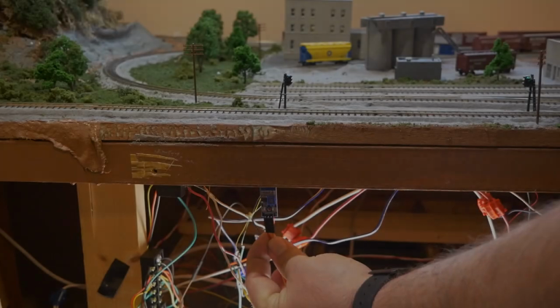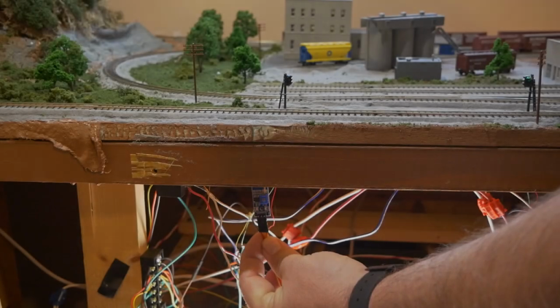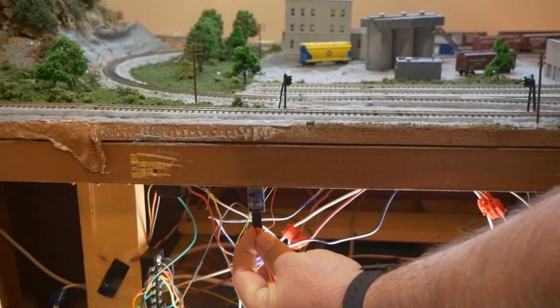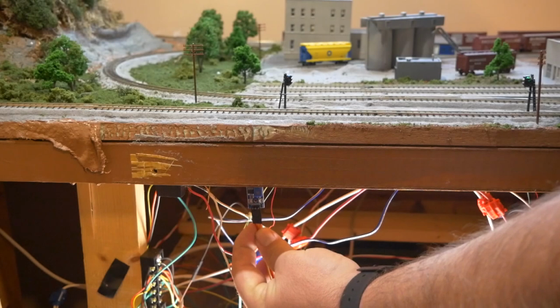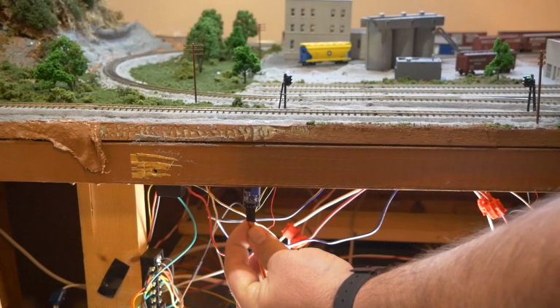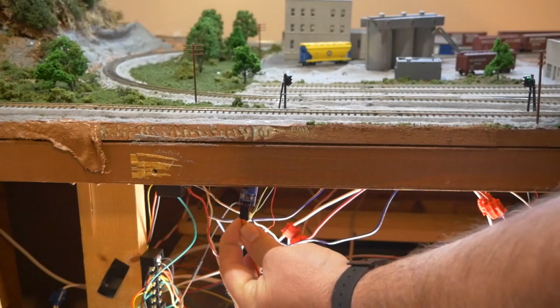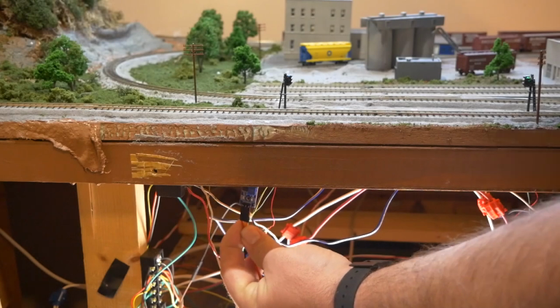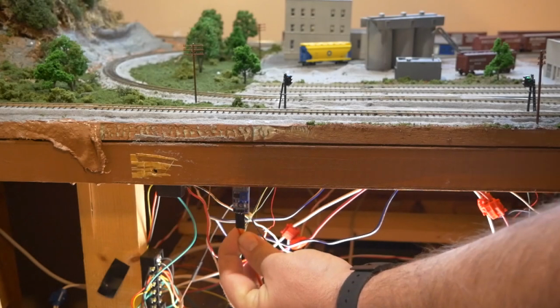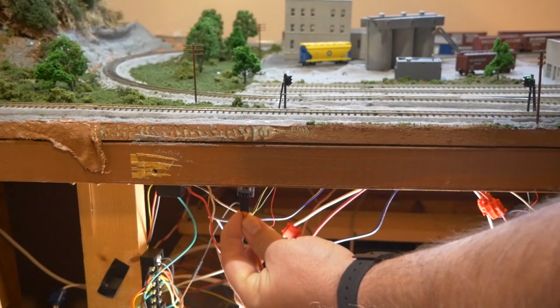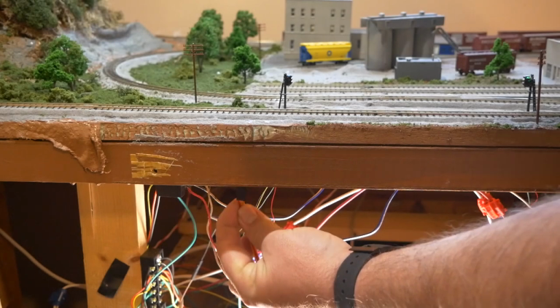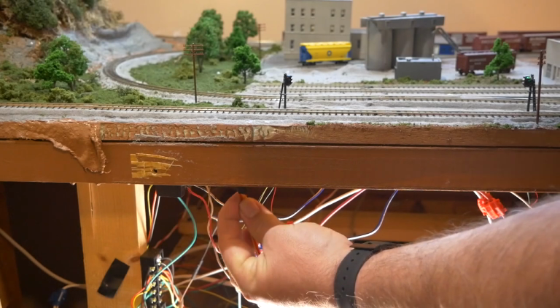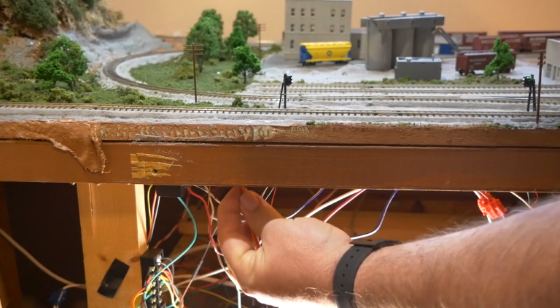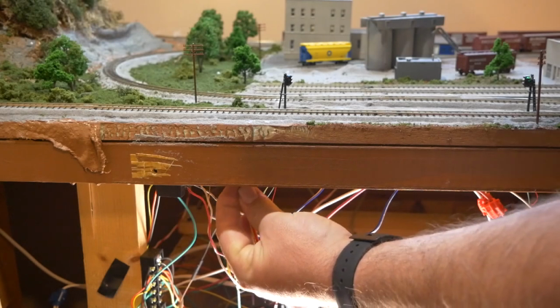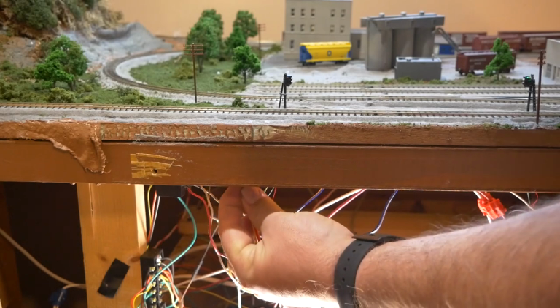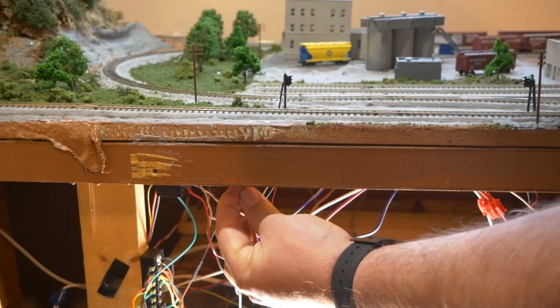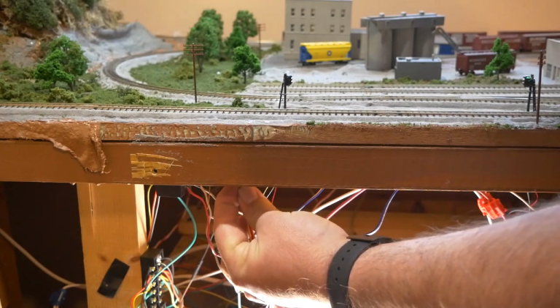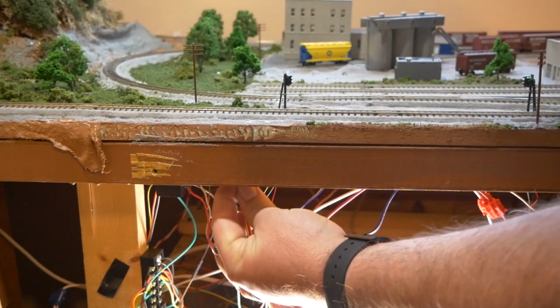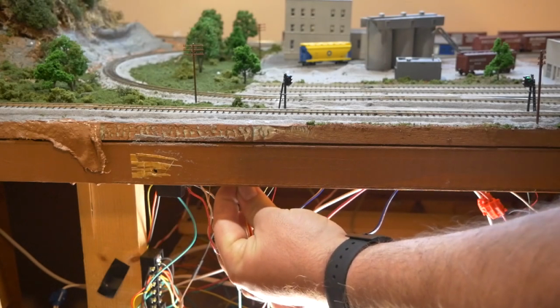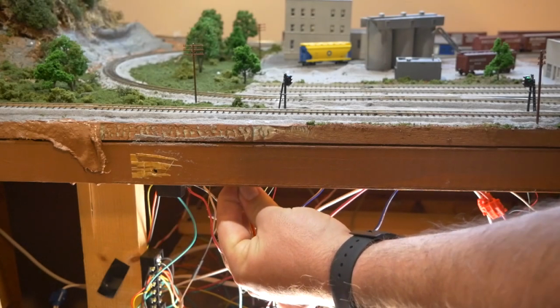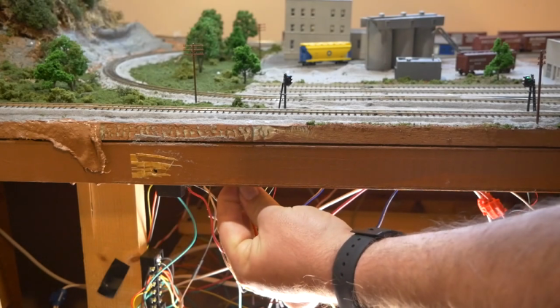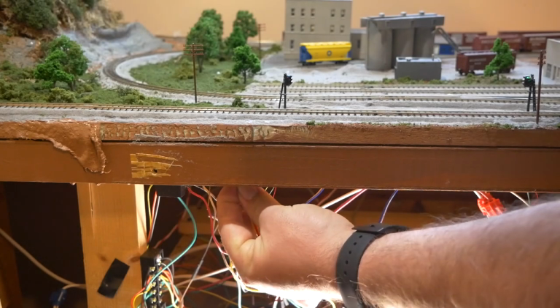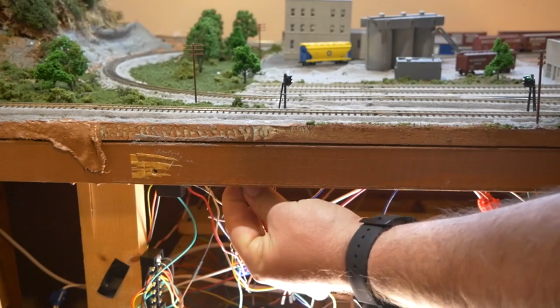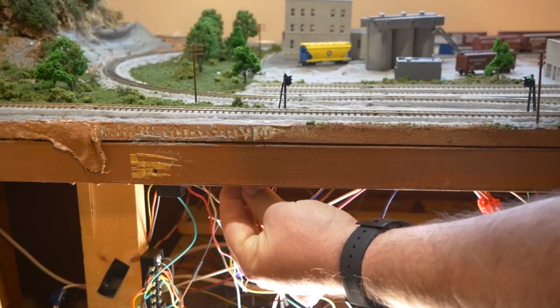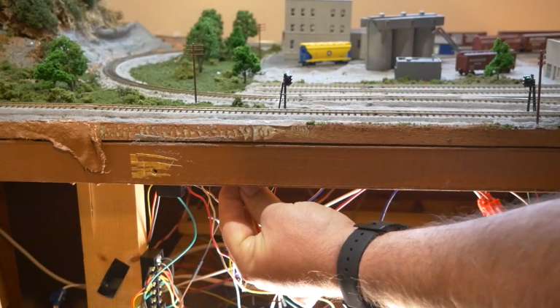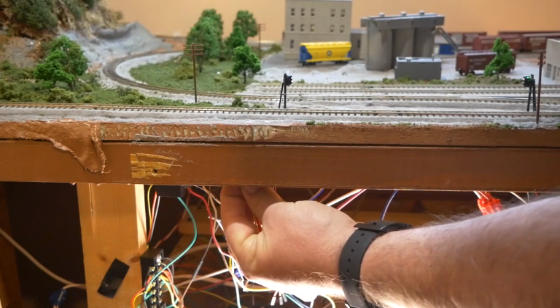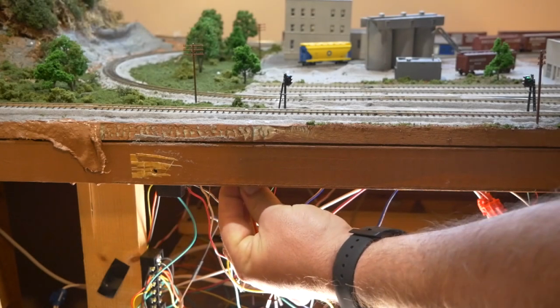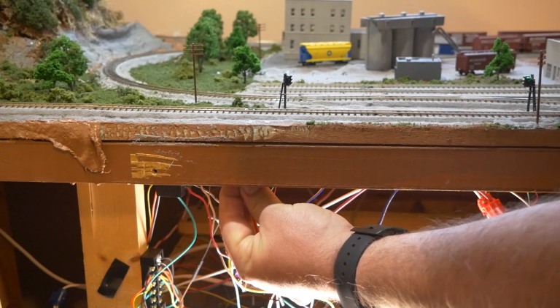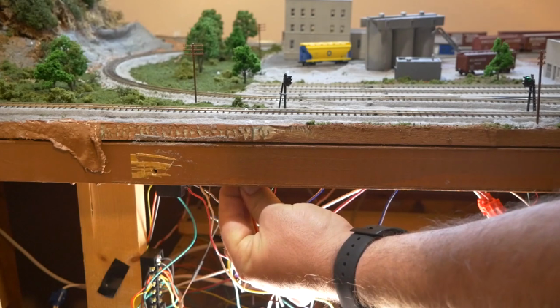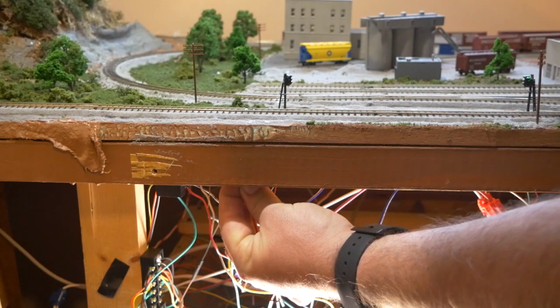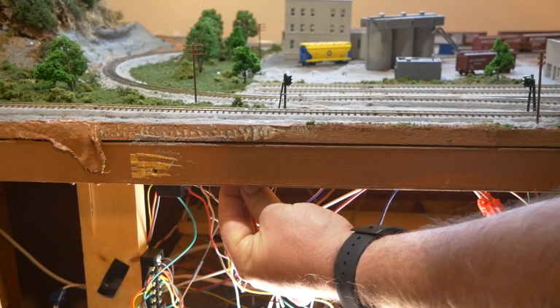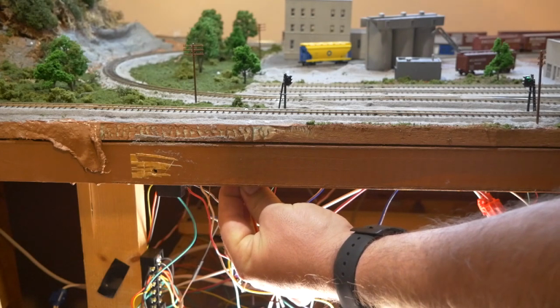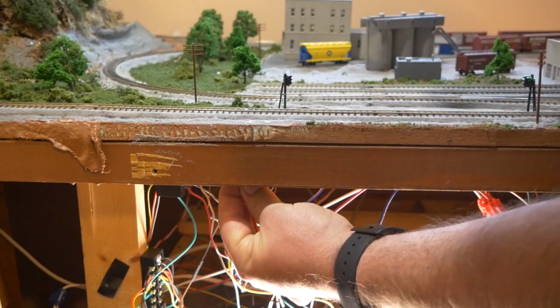Hey everybody, it's Jimmy from The DIY and Digital, and today we're installing an infrared sensor on my layout.